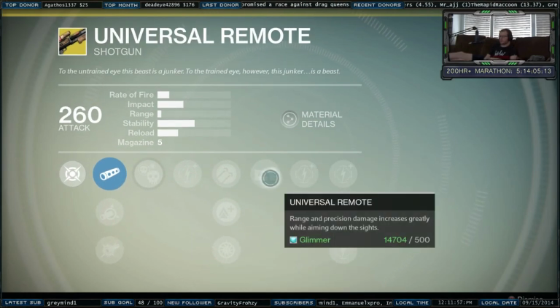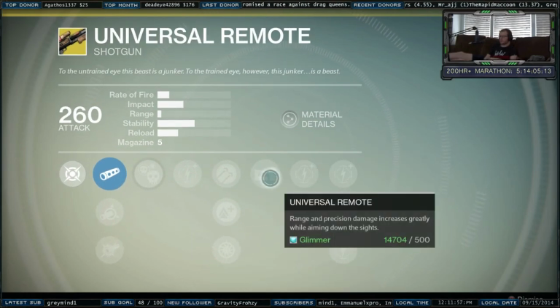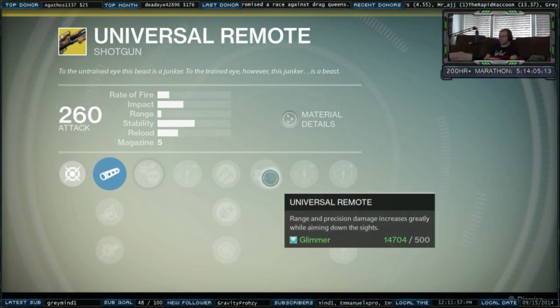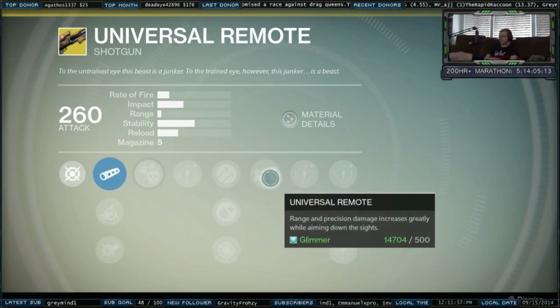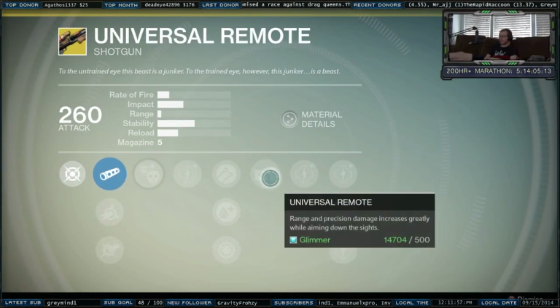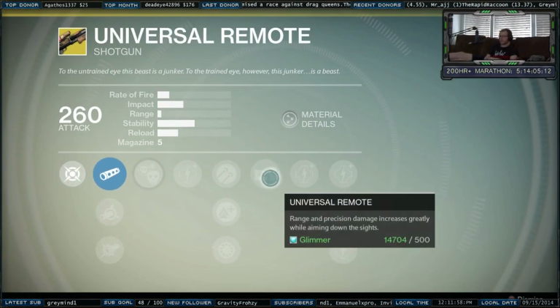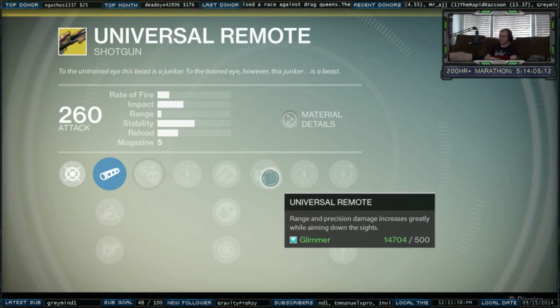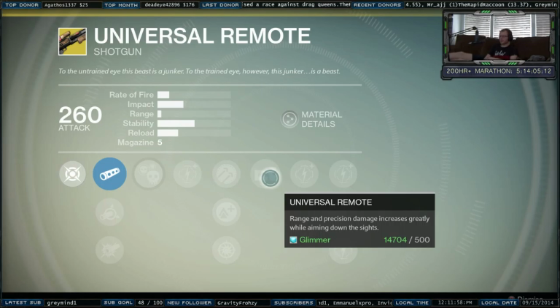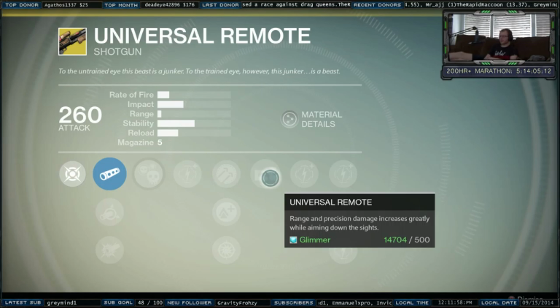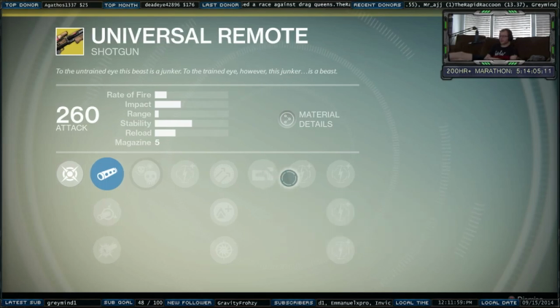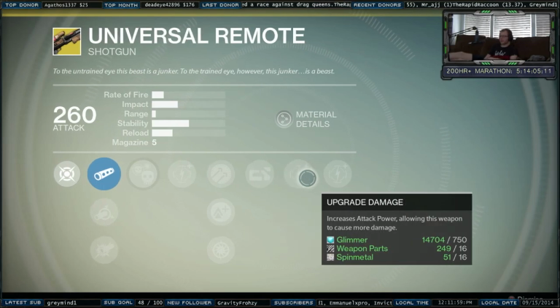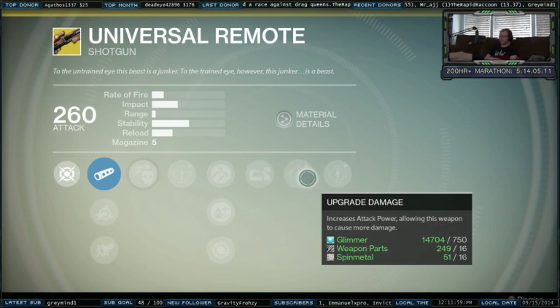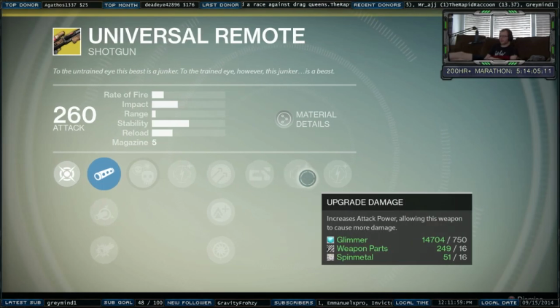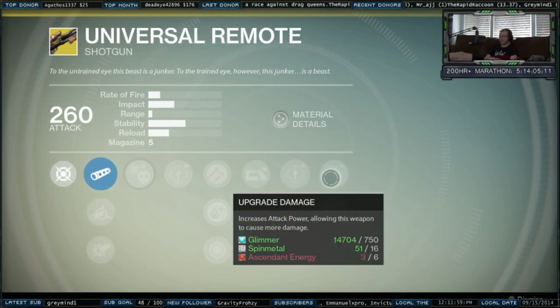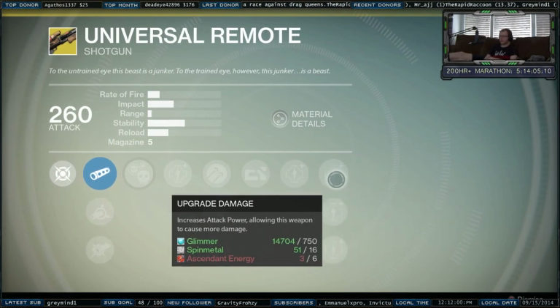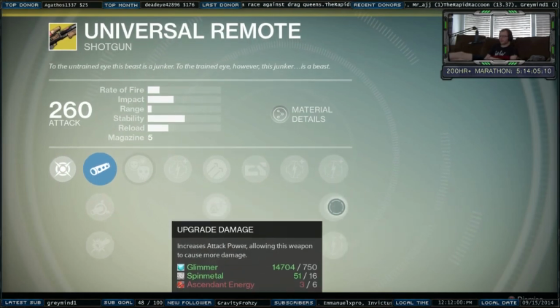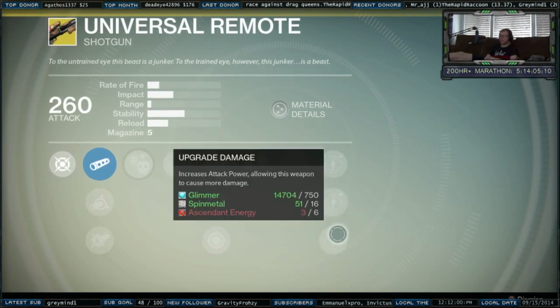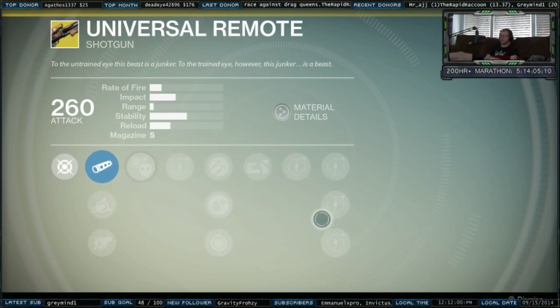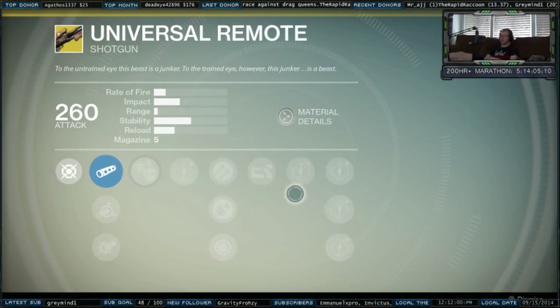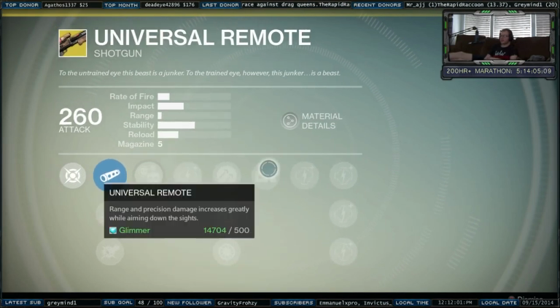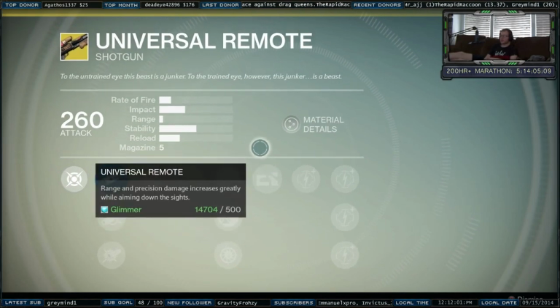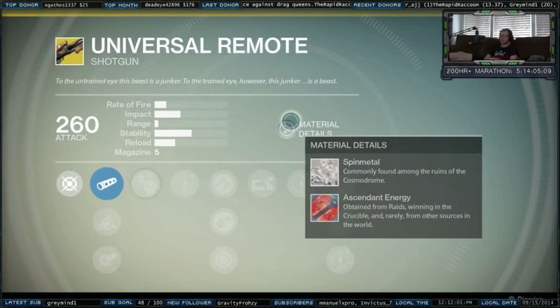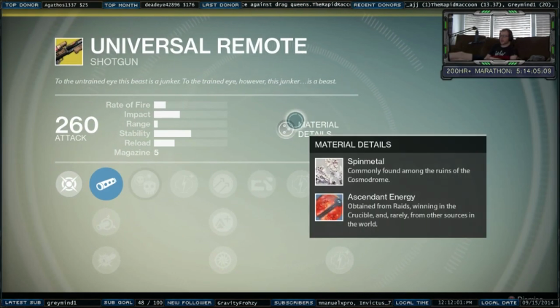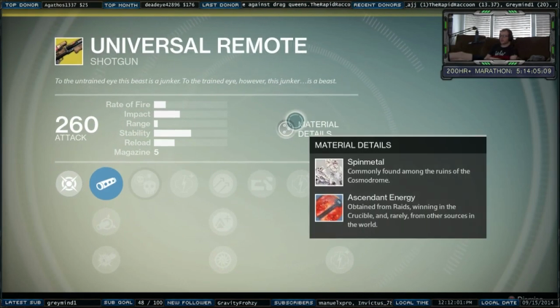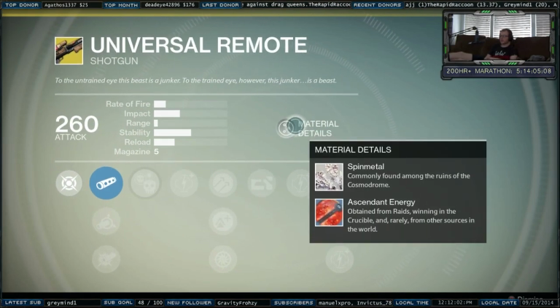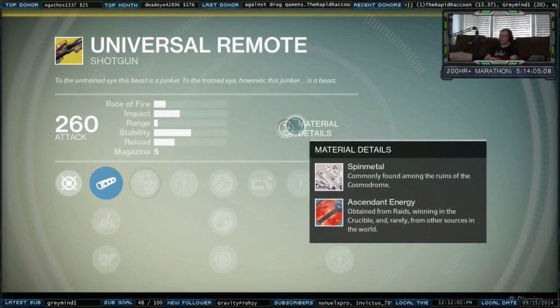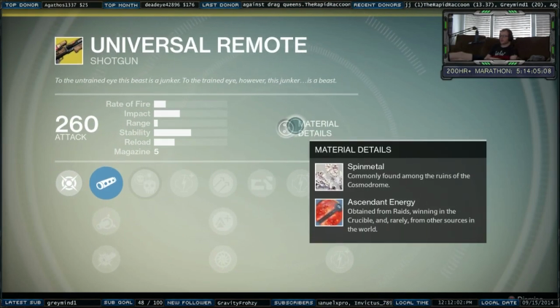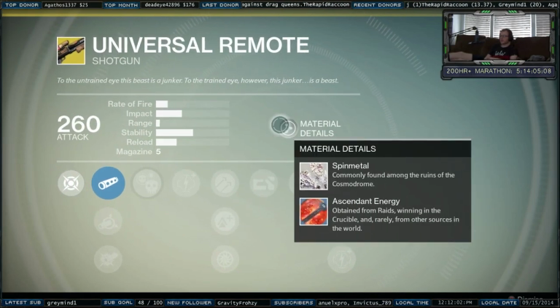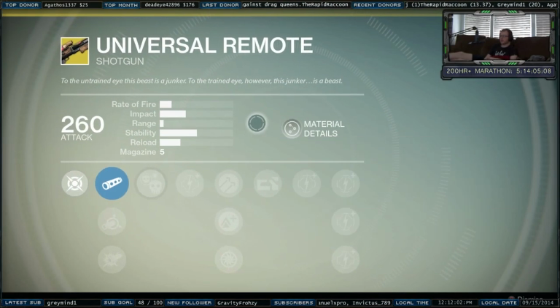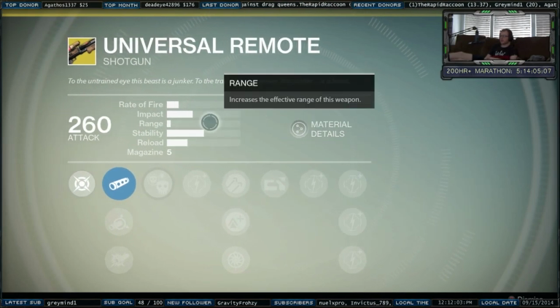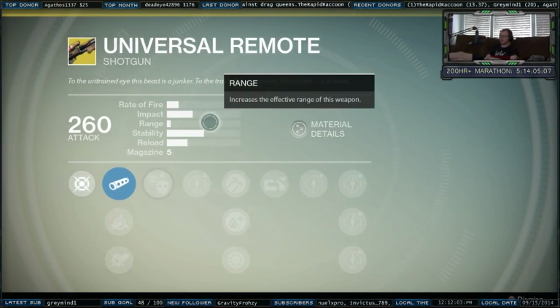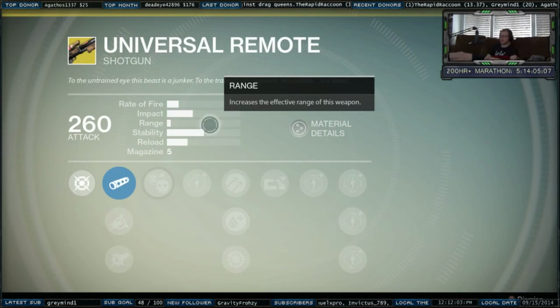Range and precision damage increases greatly while aiming down the sights. Then a bunch of damage — 260 attack, up to 300. Spin metal and ascendant energy.